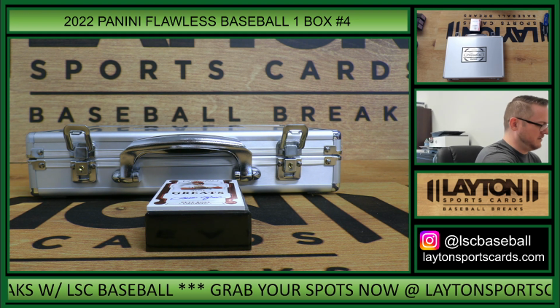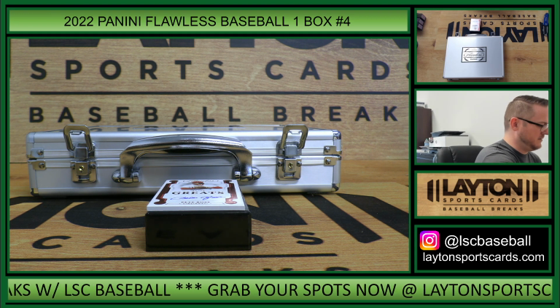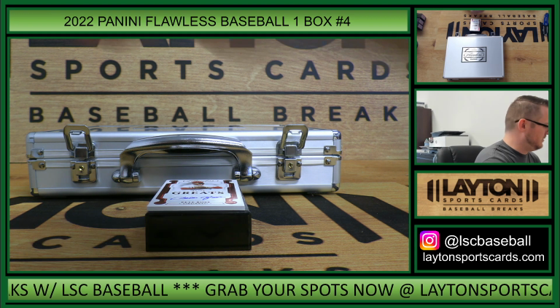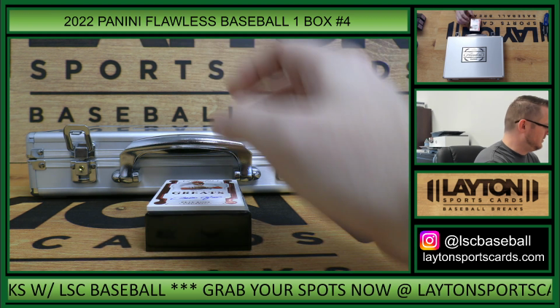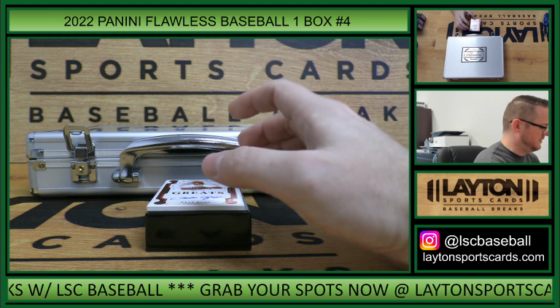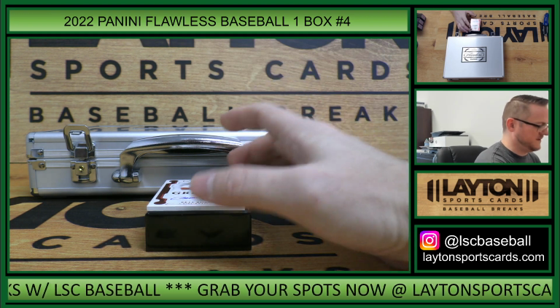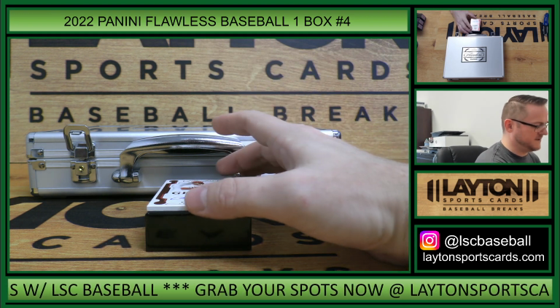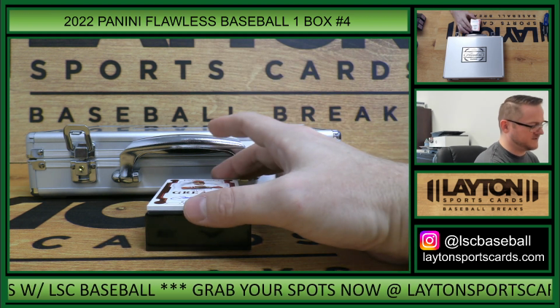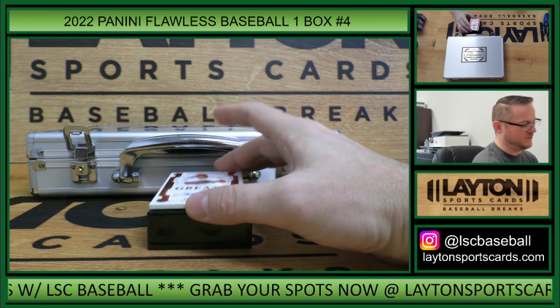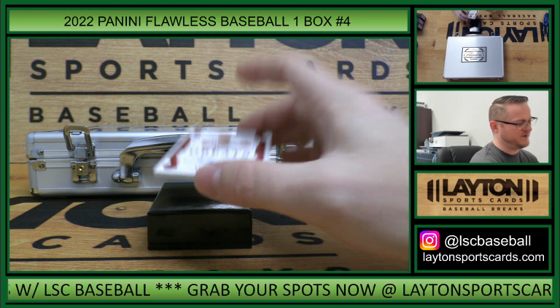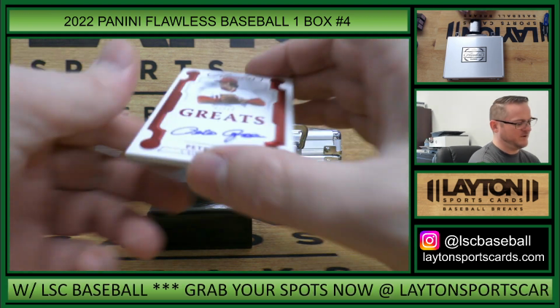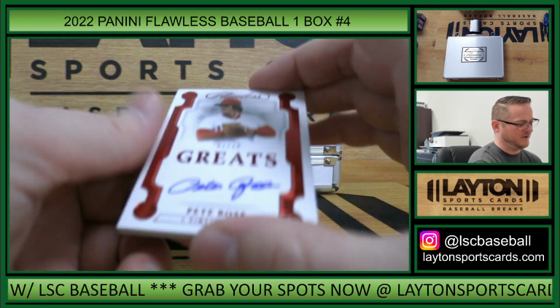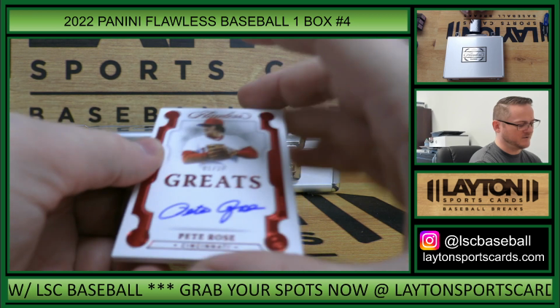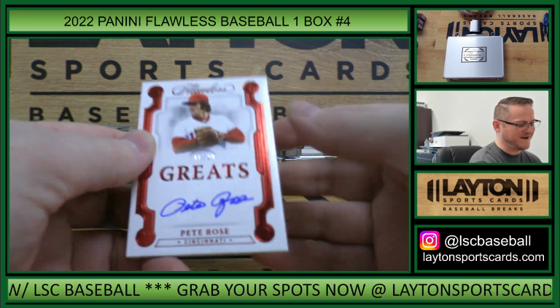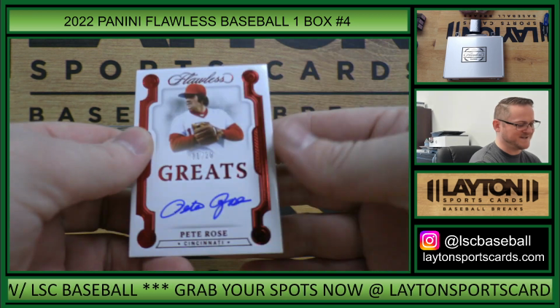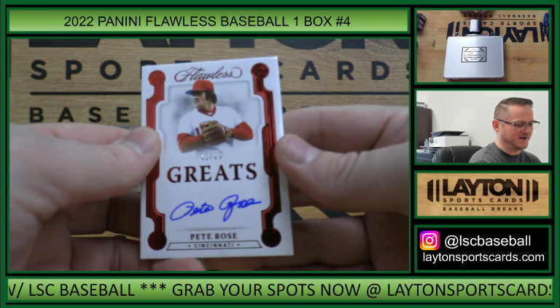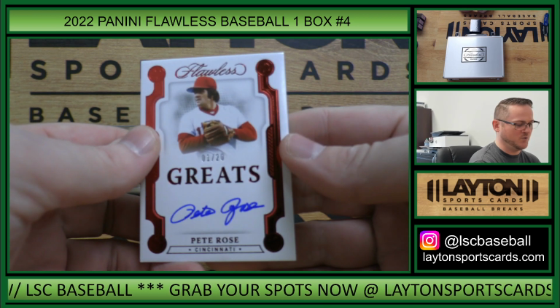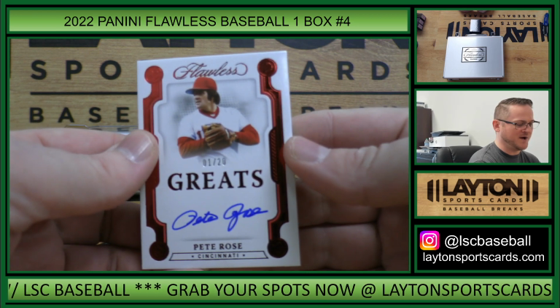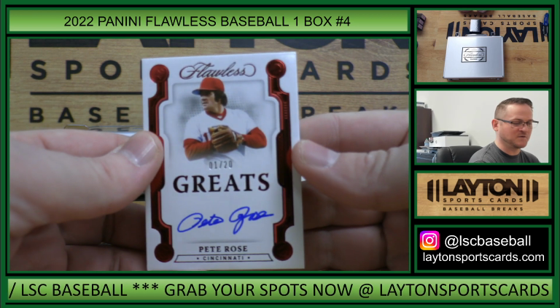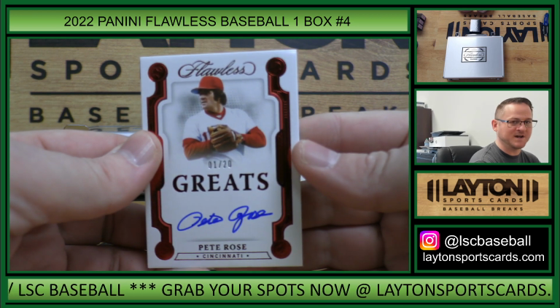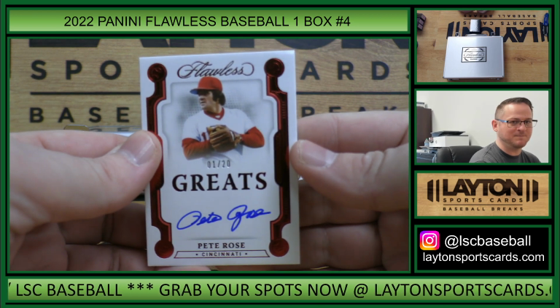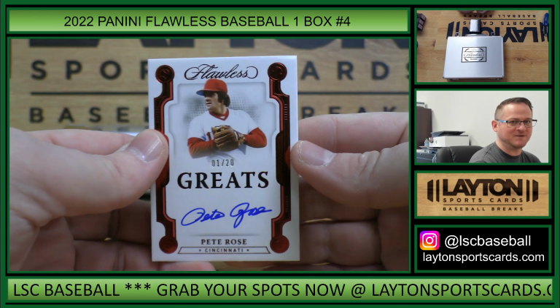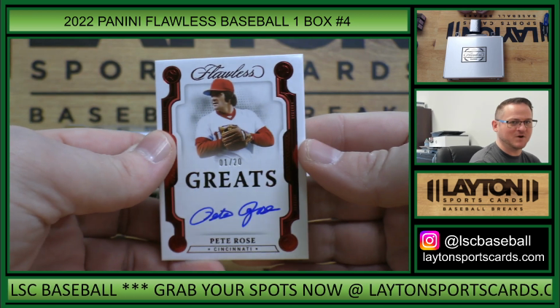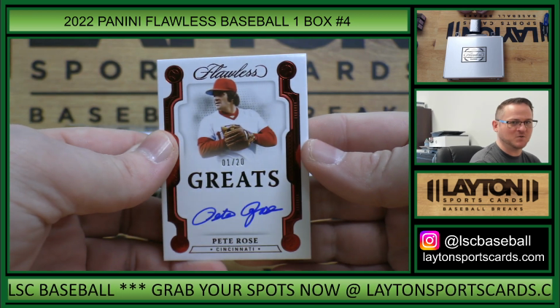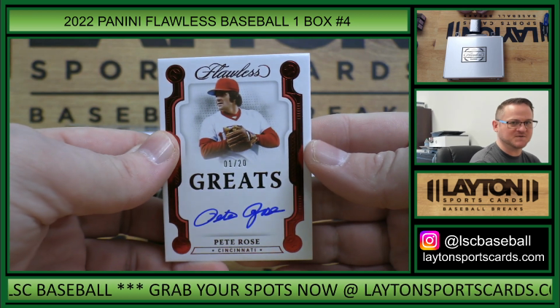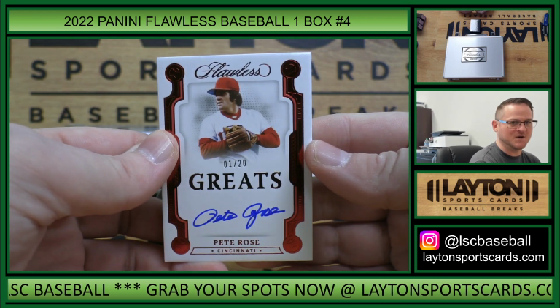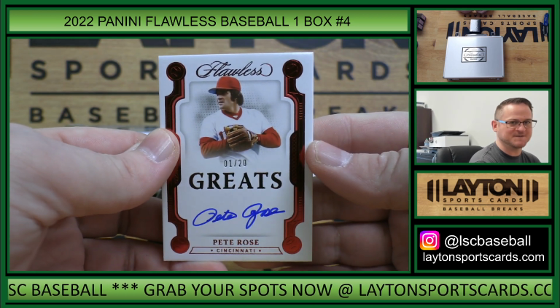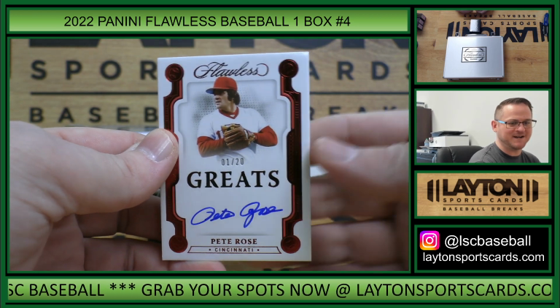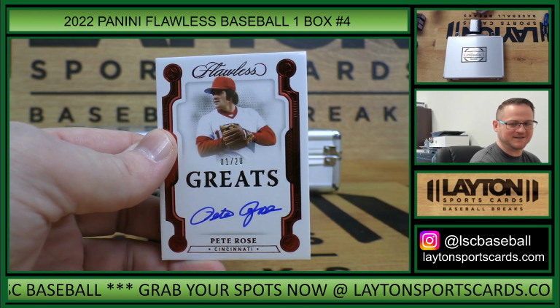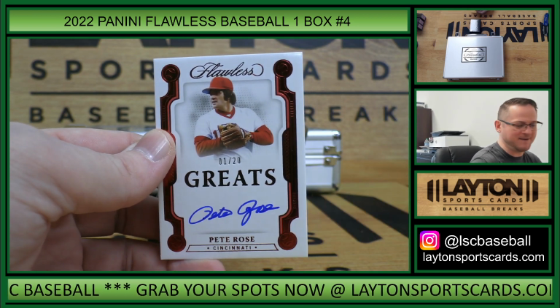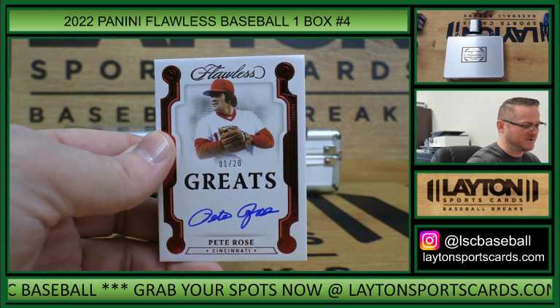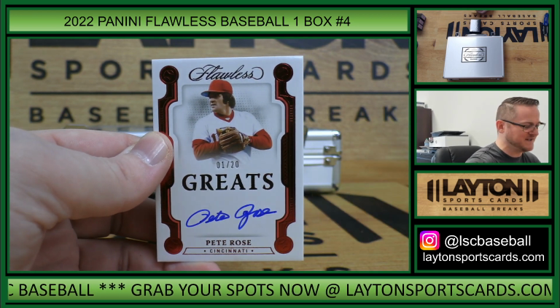This is ruby foil greats auto, one of 20 — Pete Rose, one spot, Gabriel C.